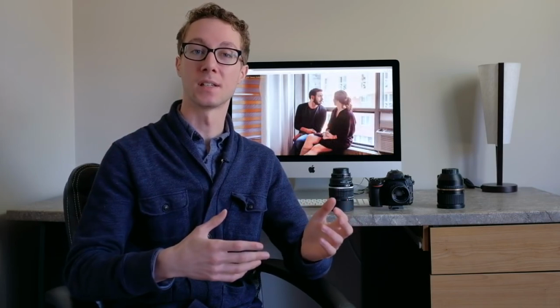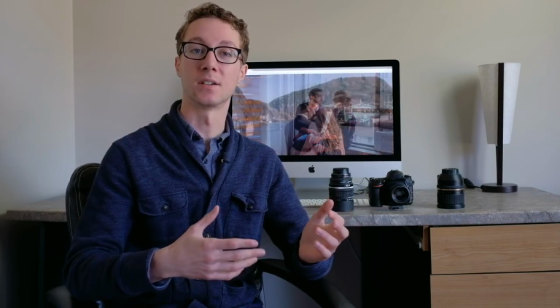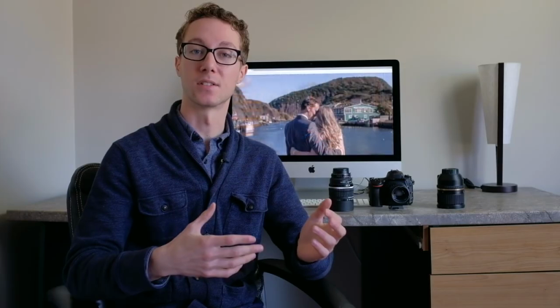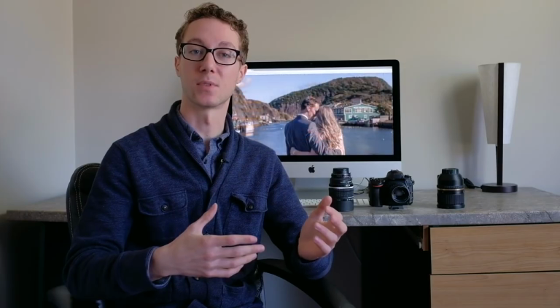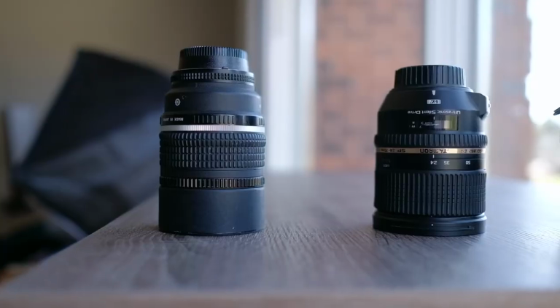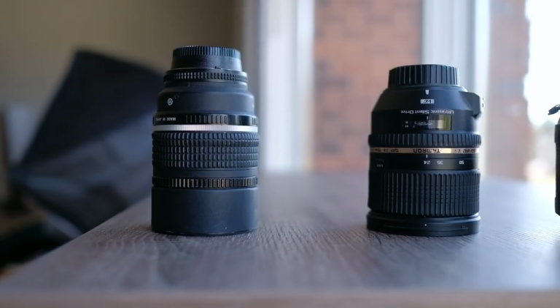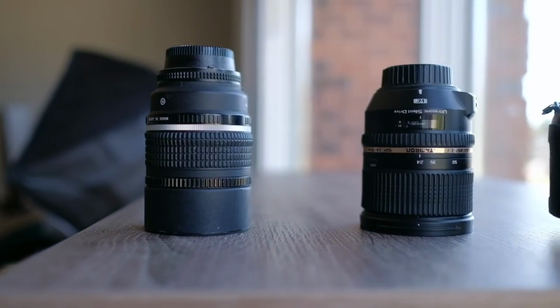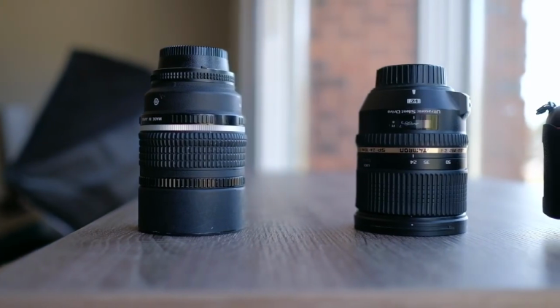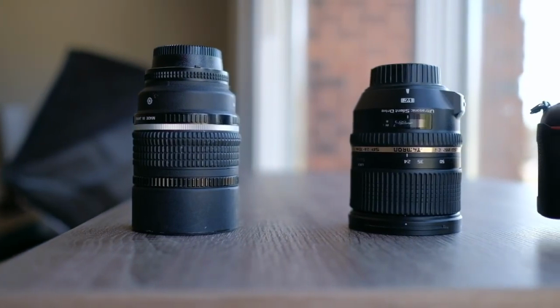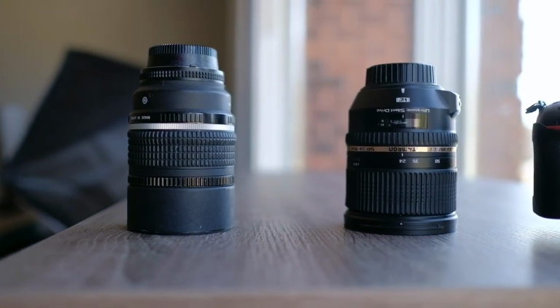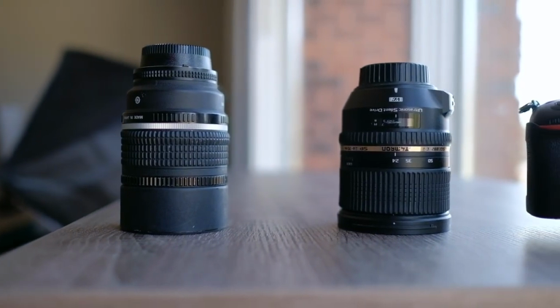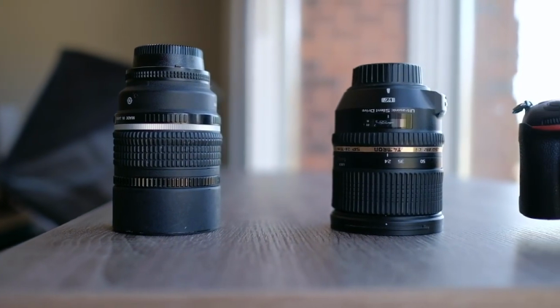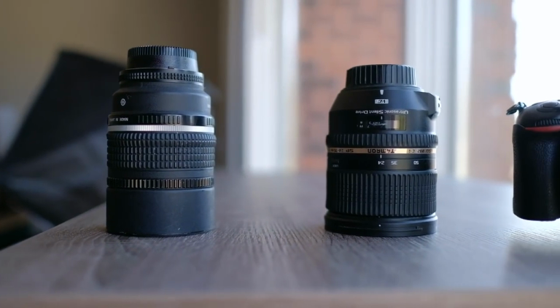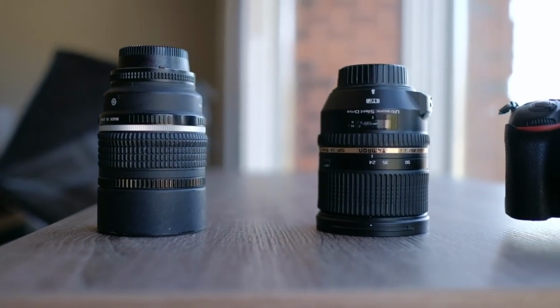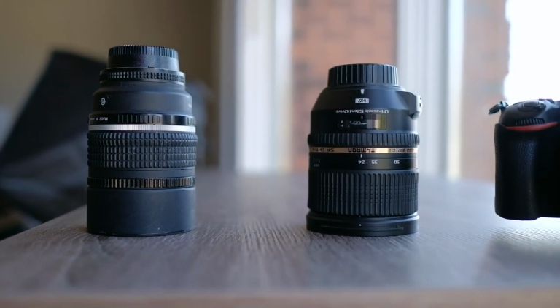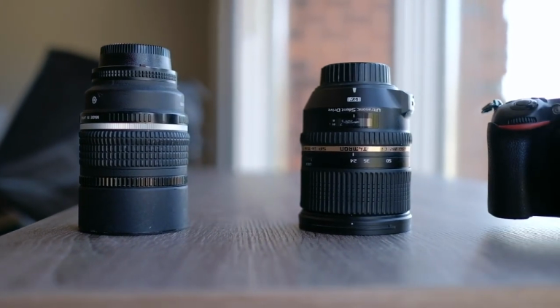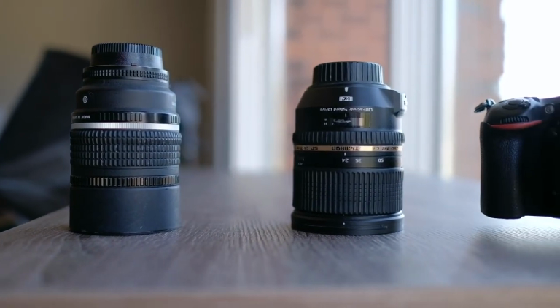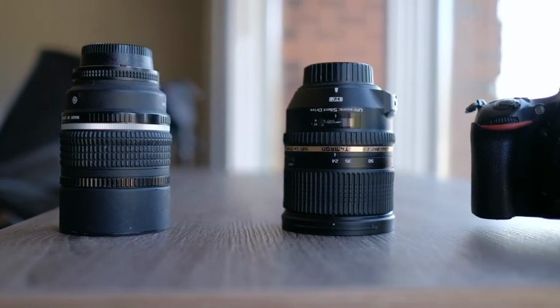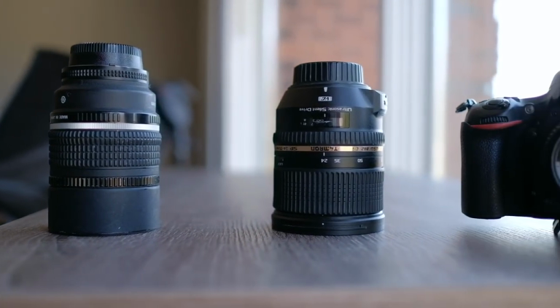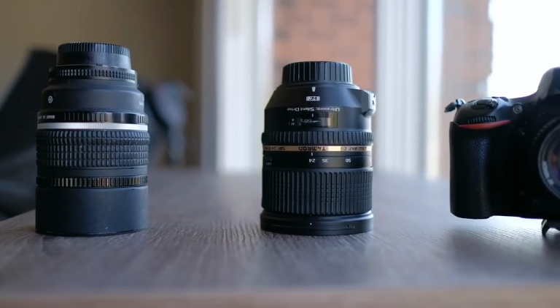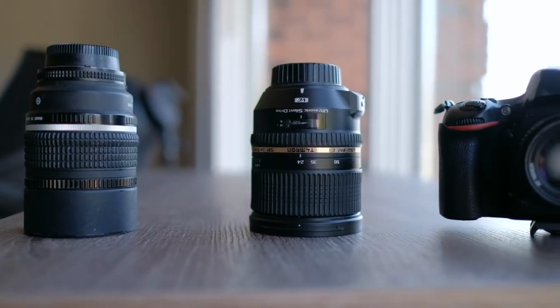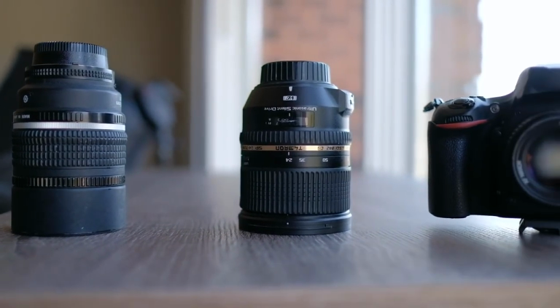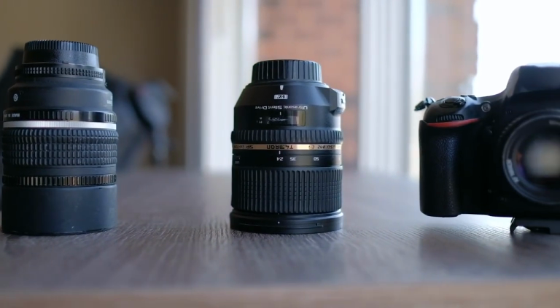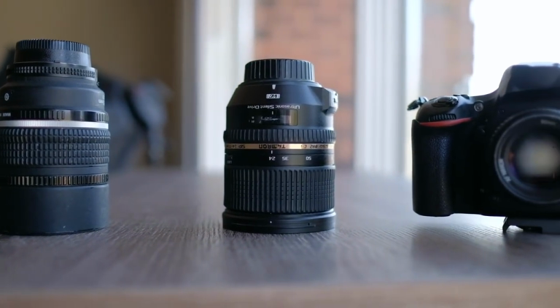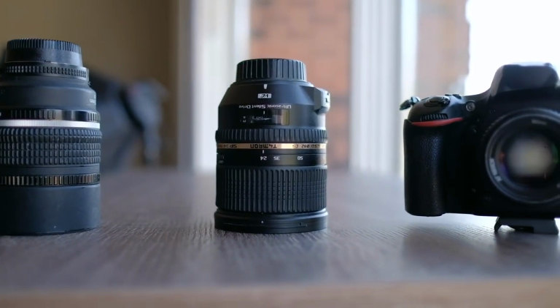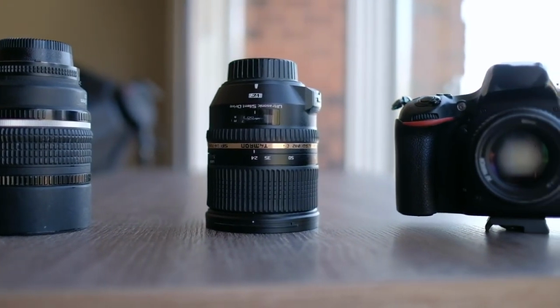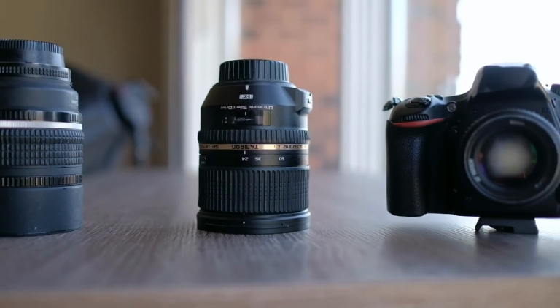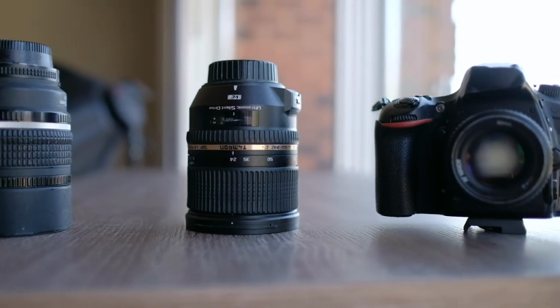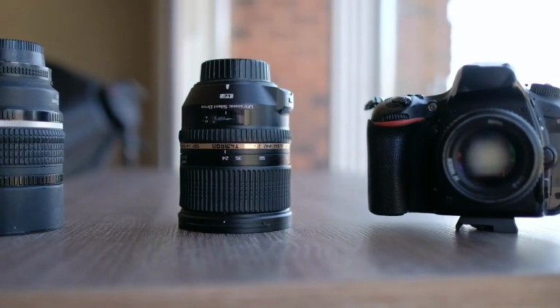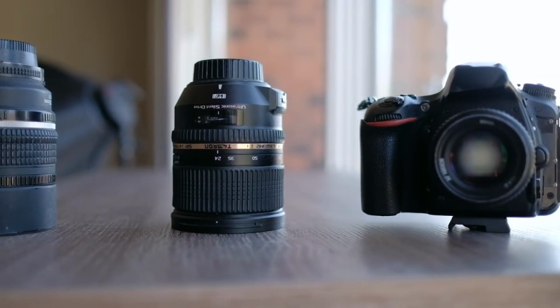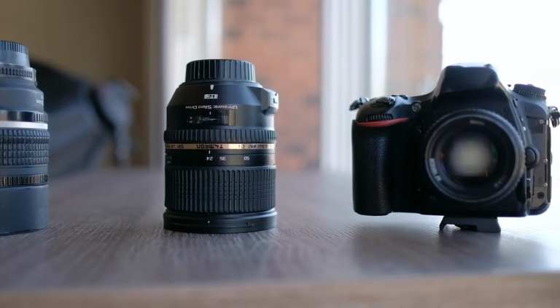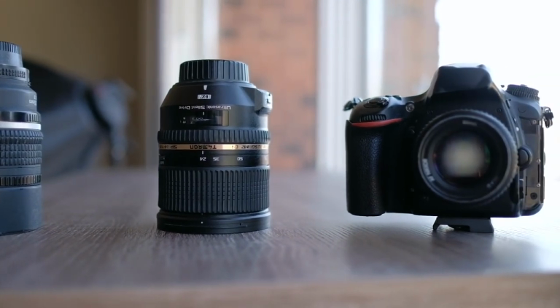I wasn't a true master of one or two lenses. So when I switched to Nikon, I only bought three lenses, and out of those three I only shoot with two.